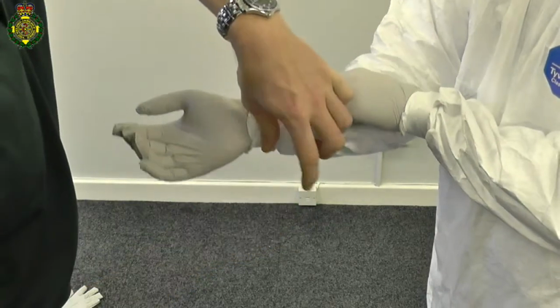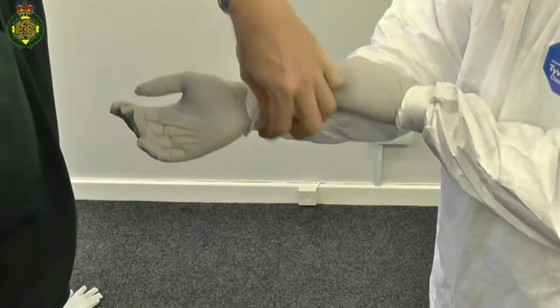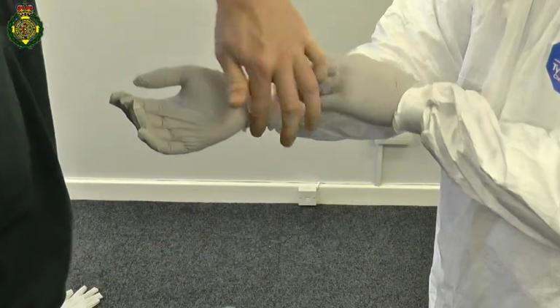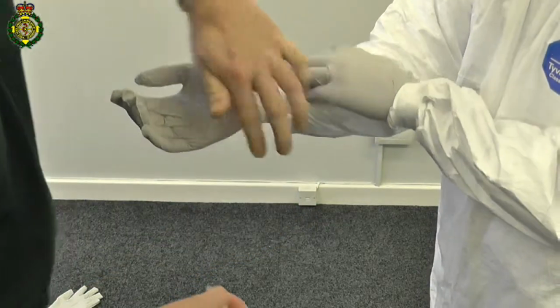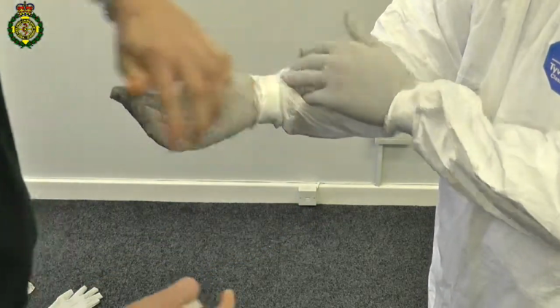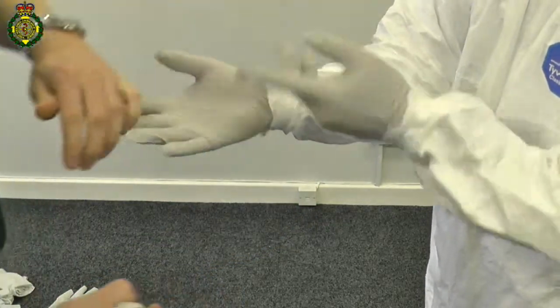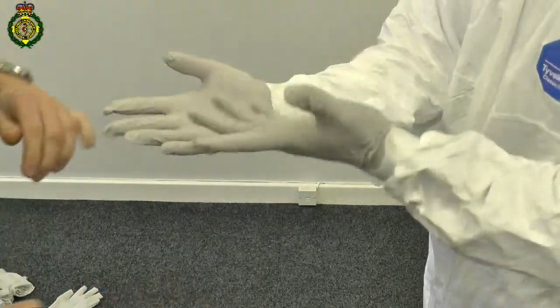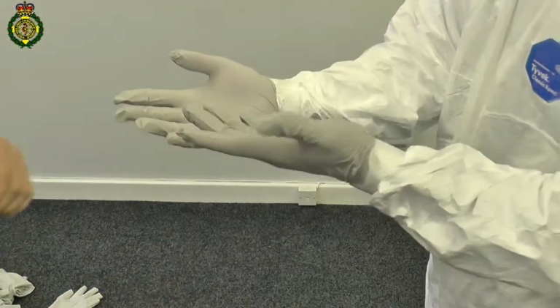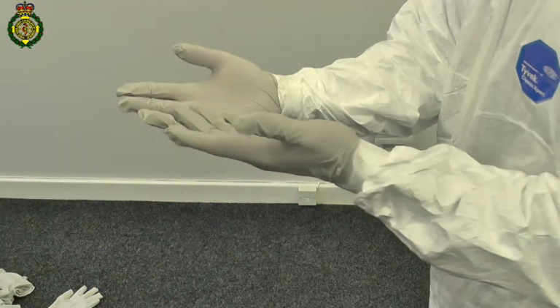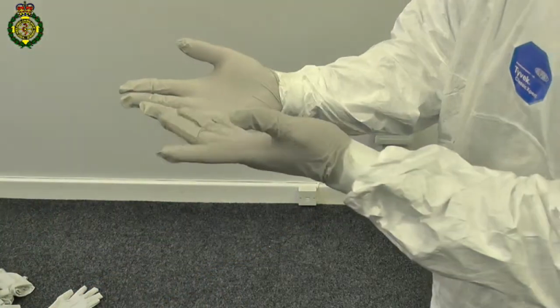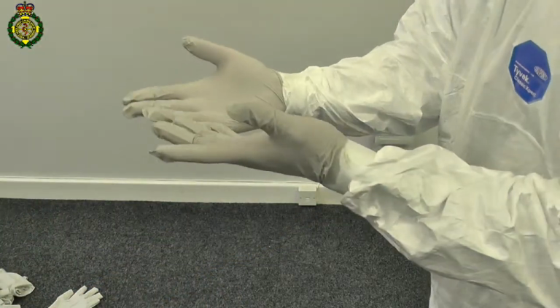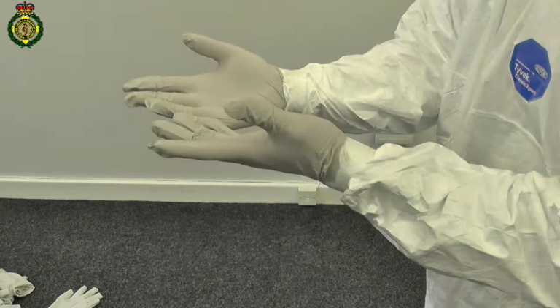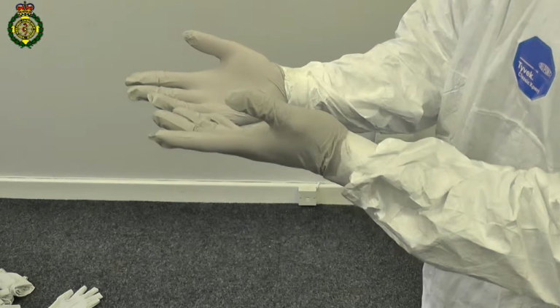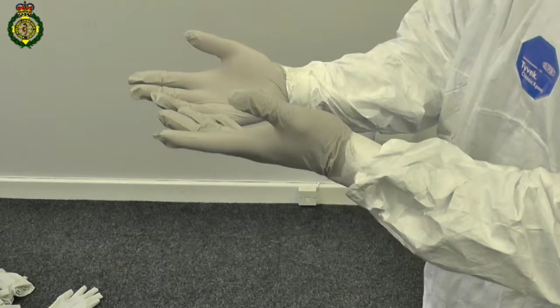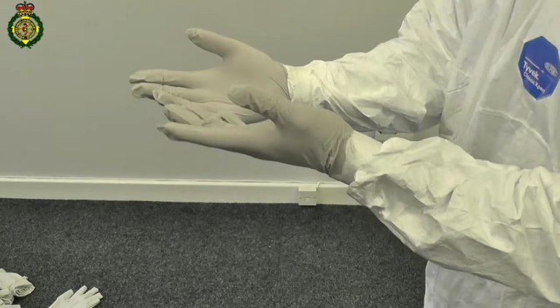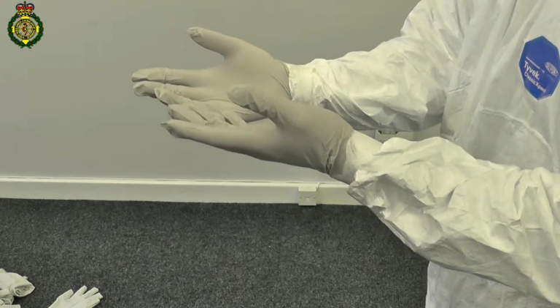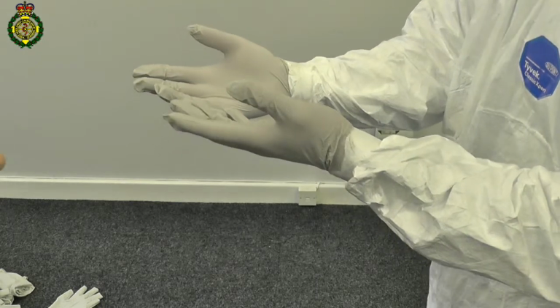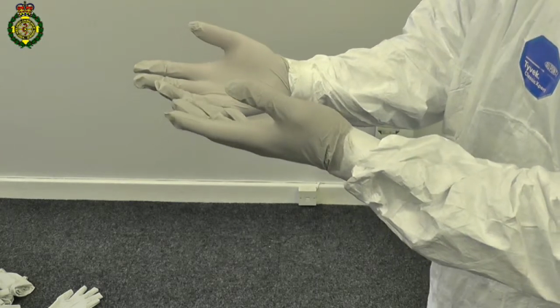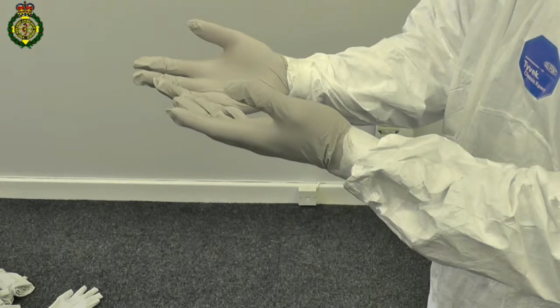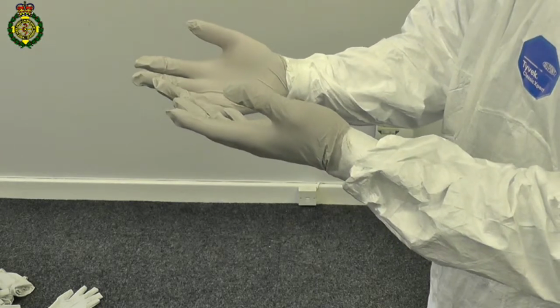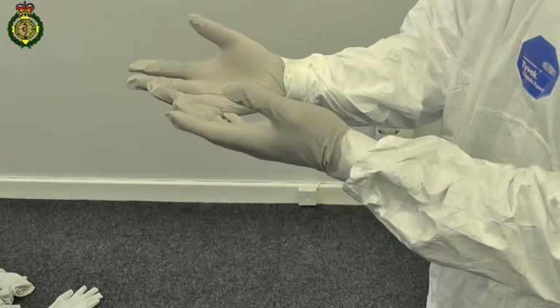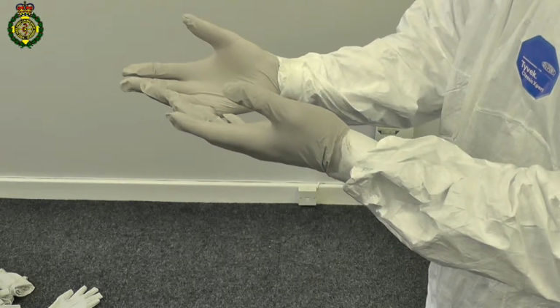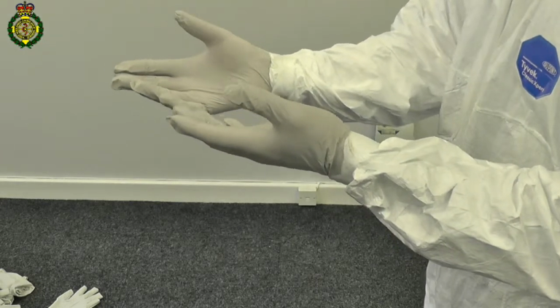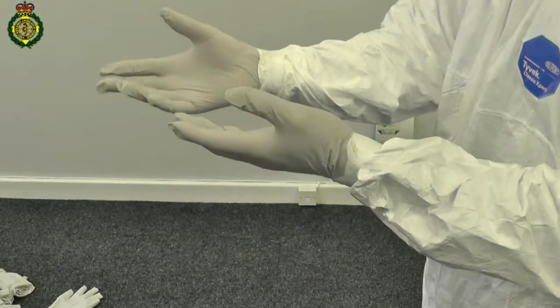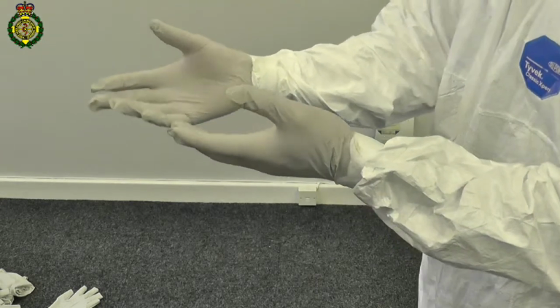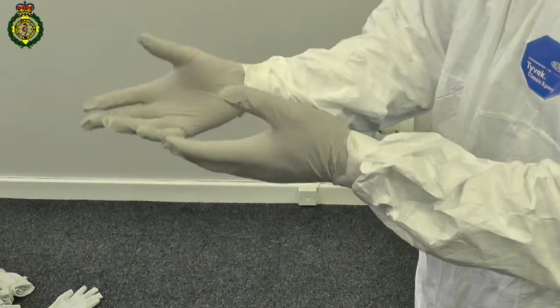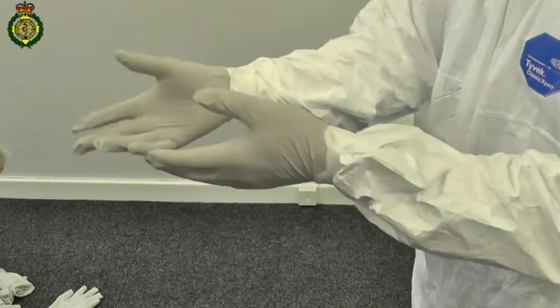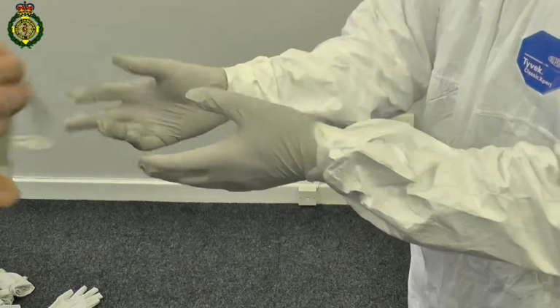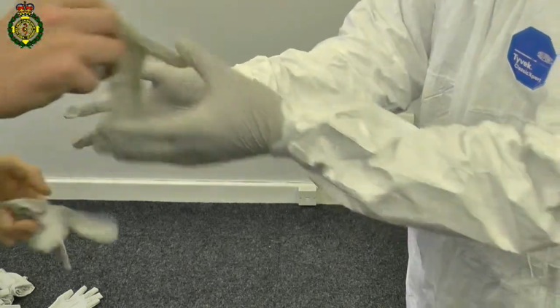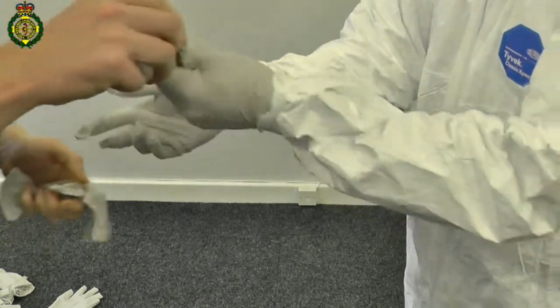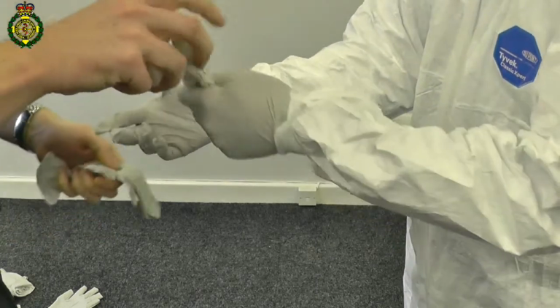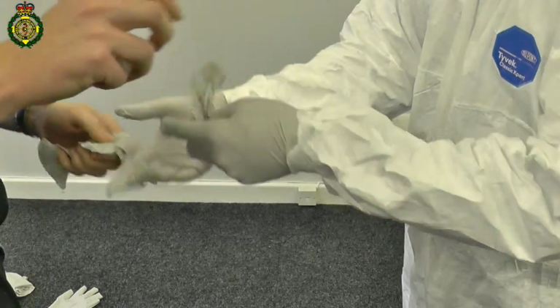Then put on the second pair of gloves, making sure the second pair covers the cuffs.